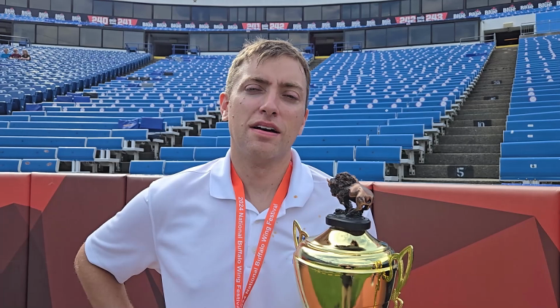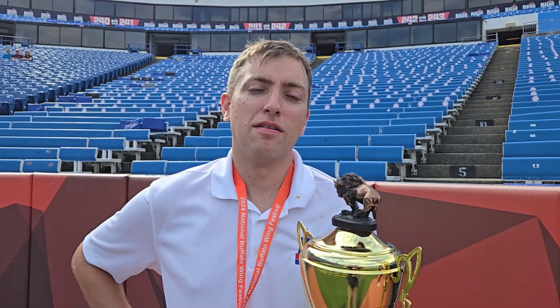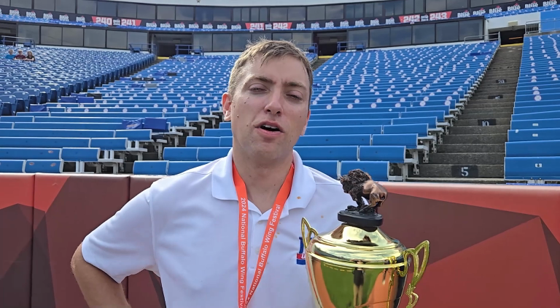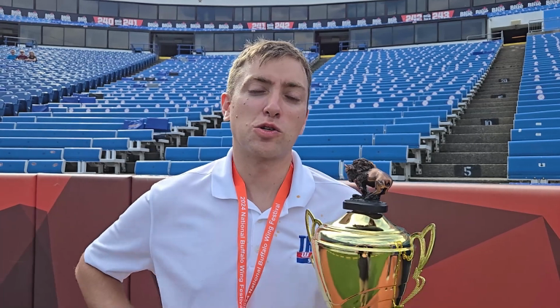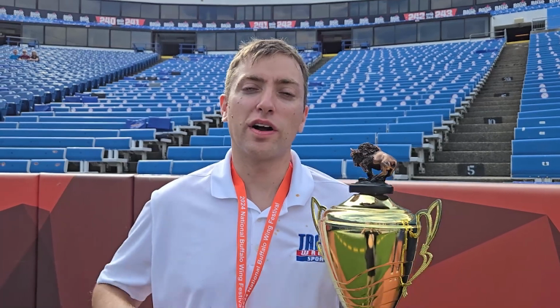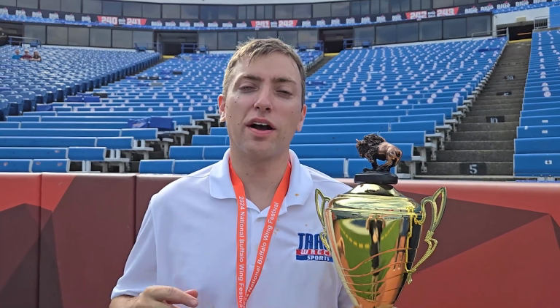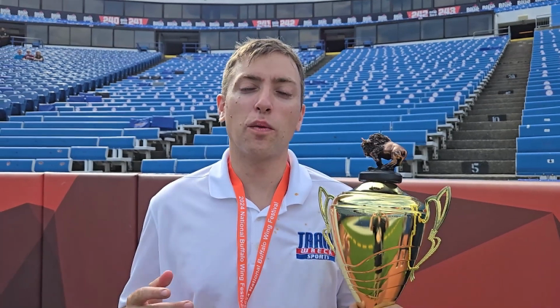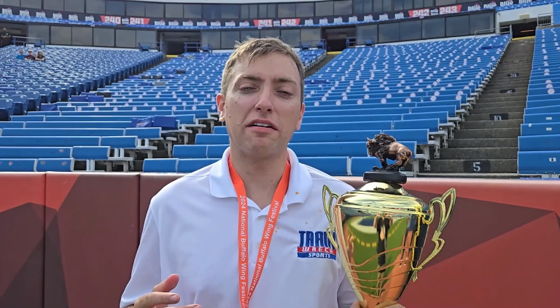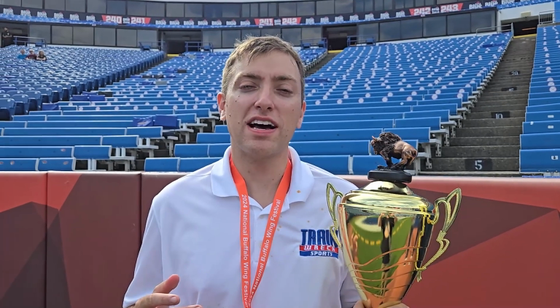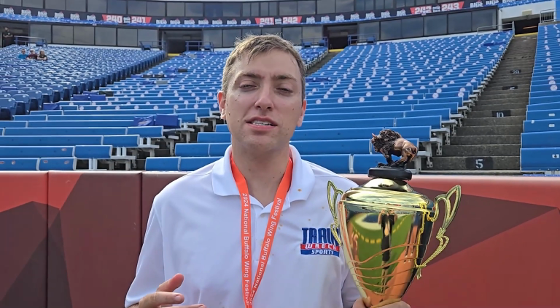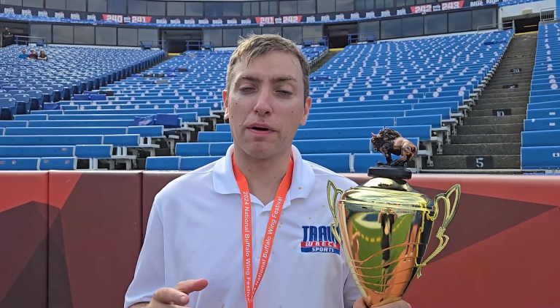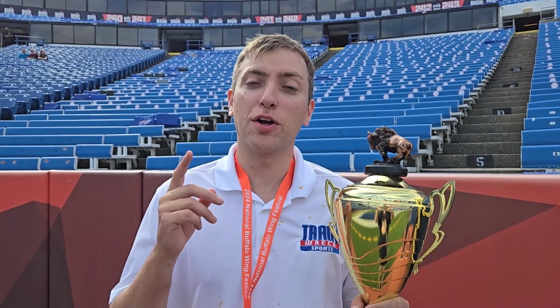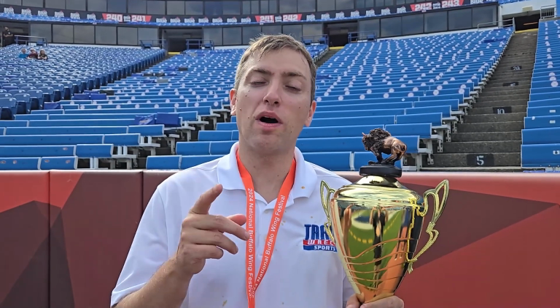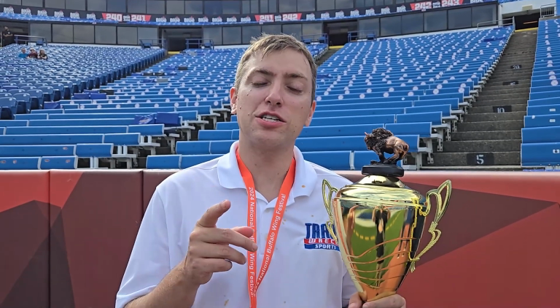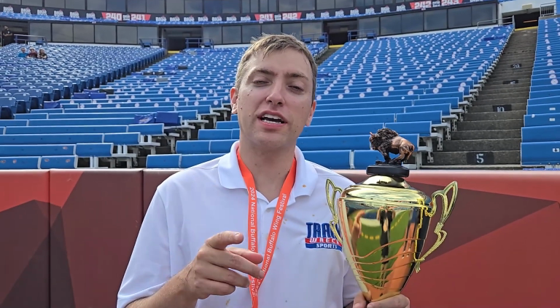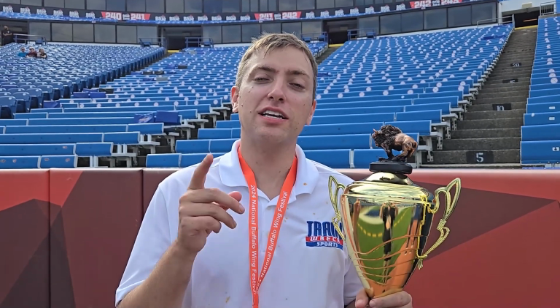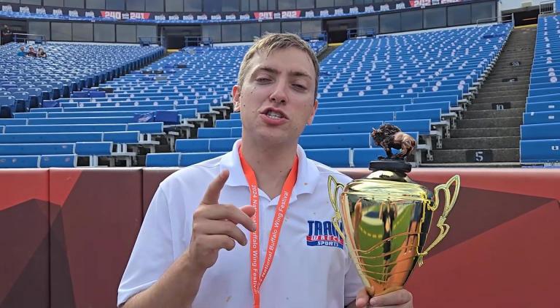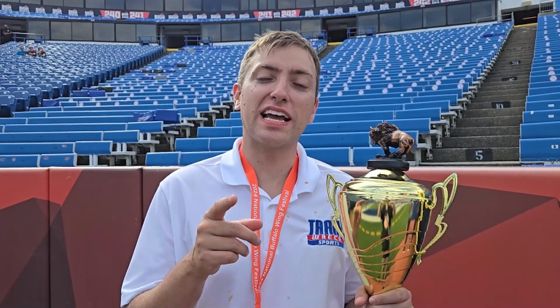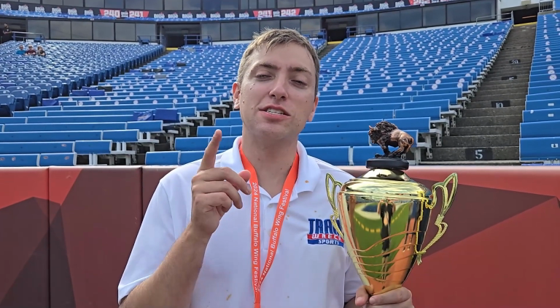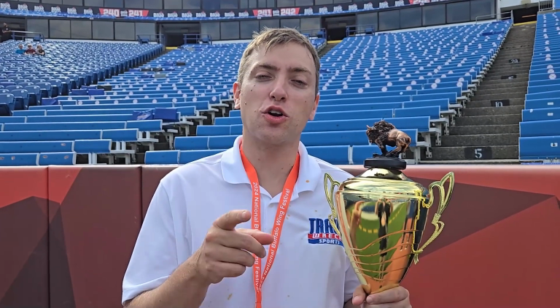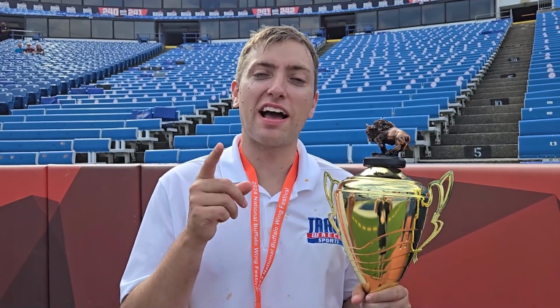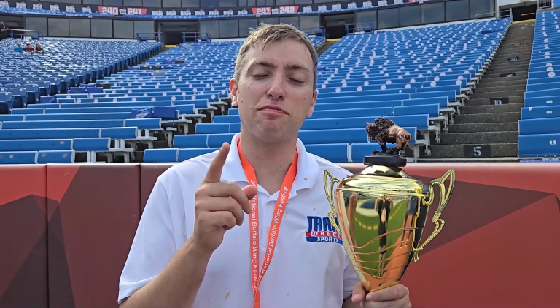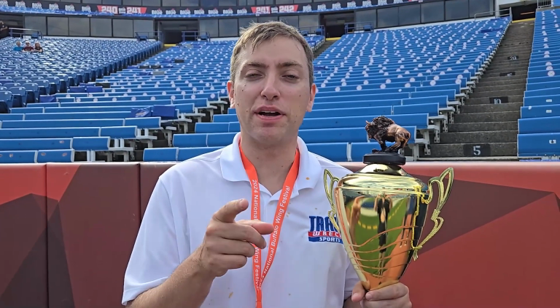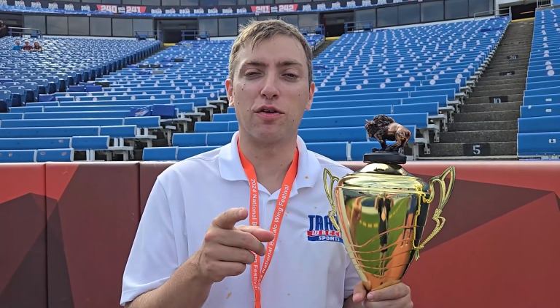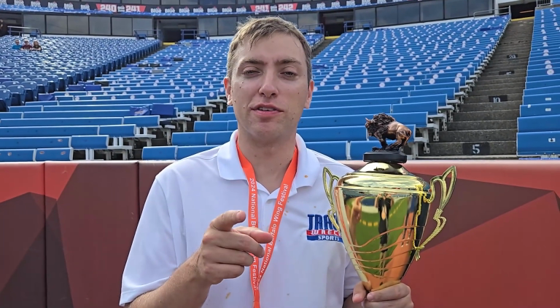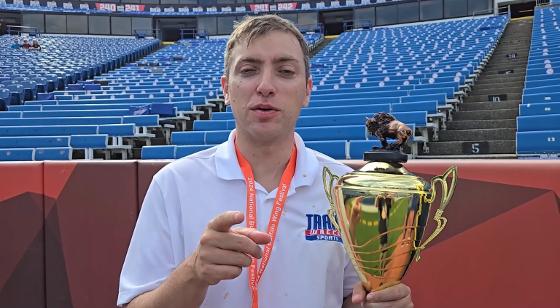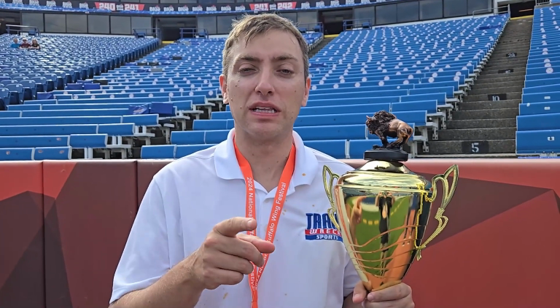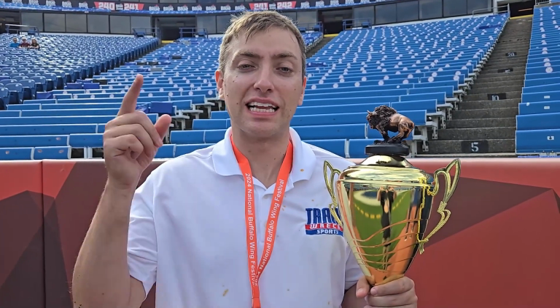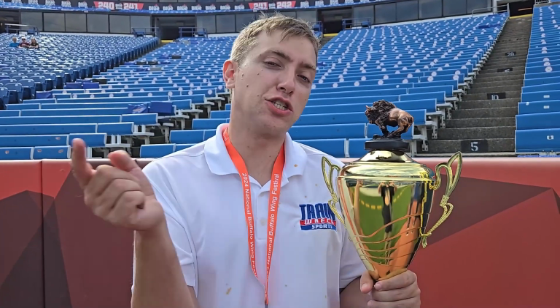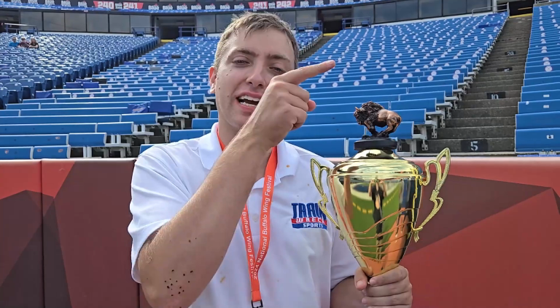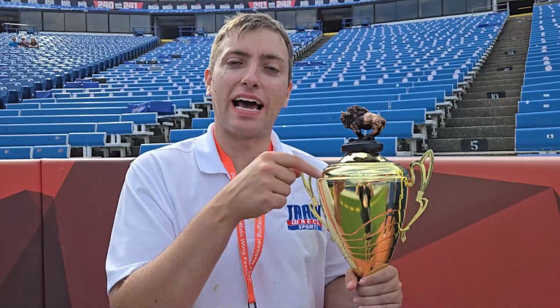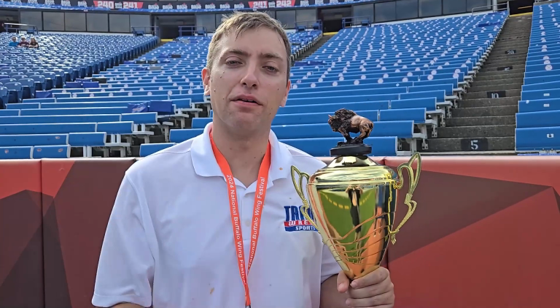Folks, we're here at WingFest, but you're watching Shane's Craft Beer Review. Let's check it out.